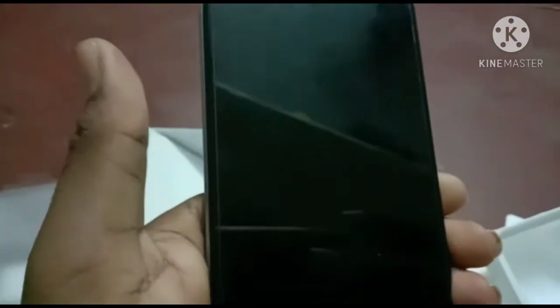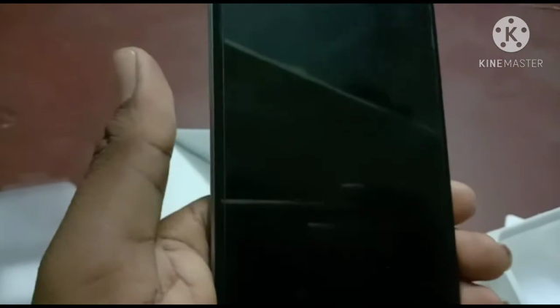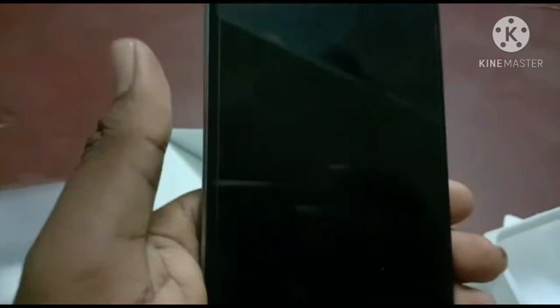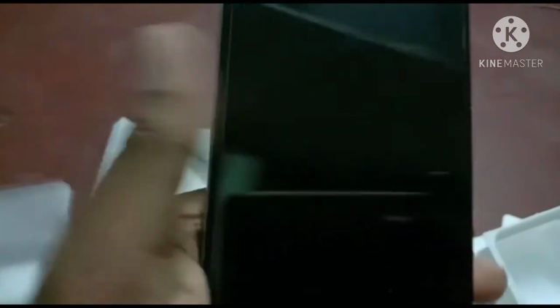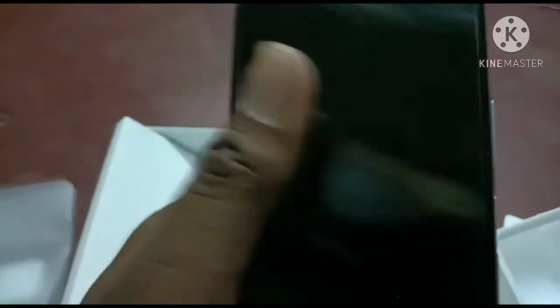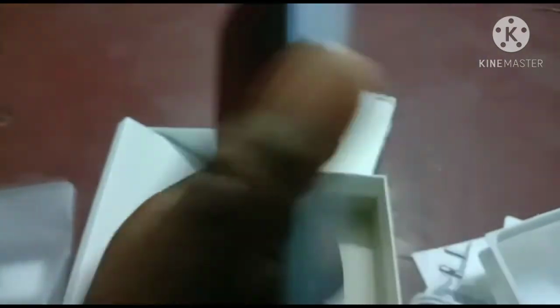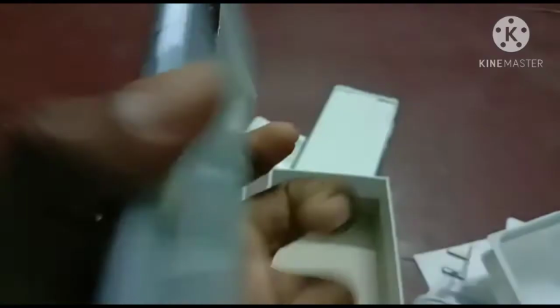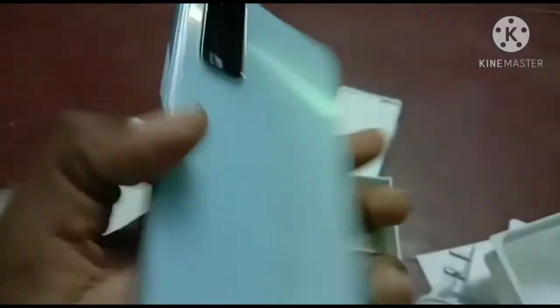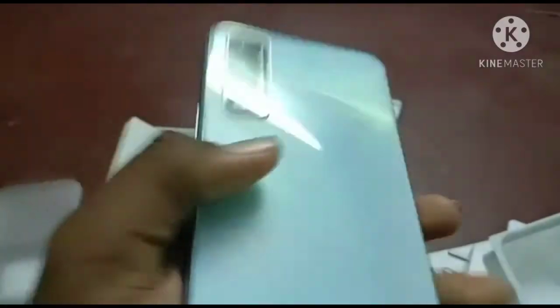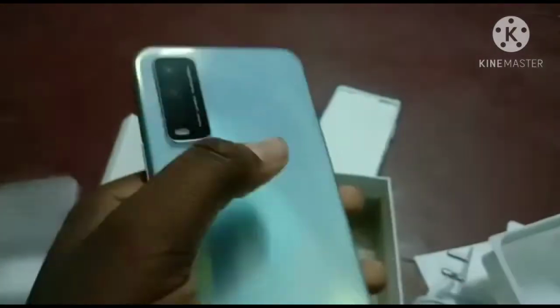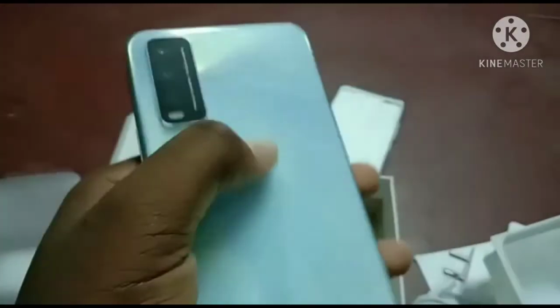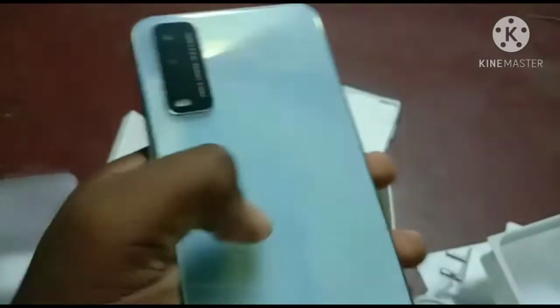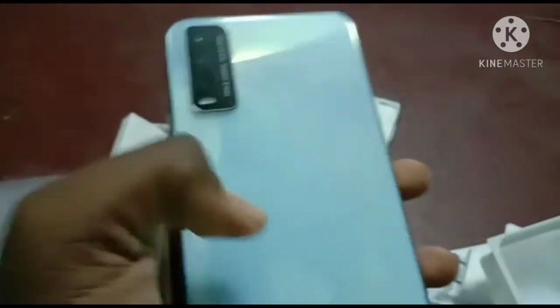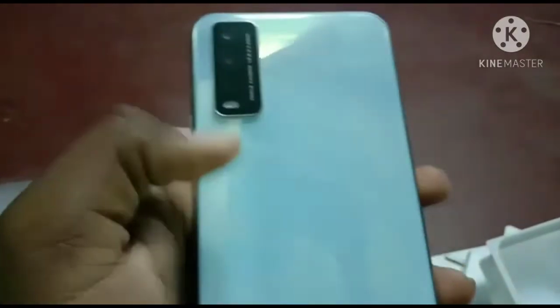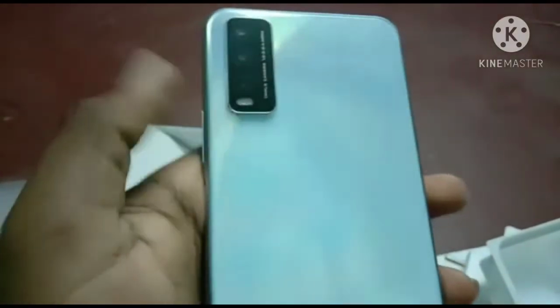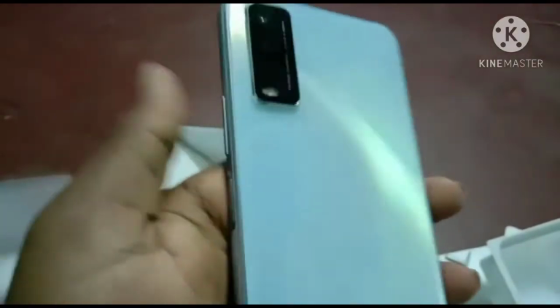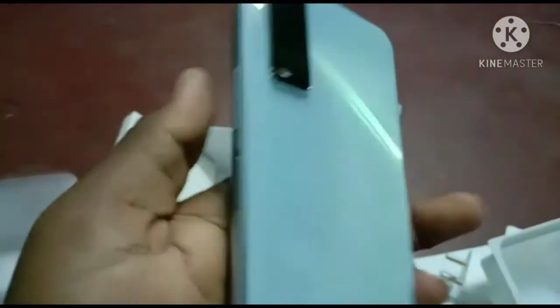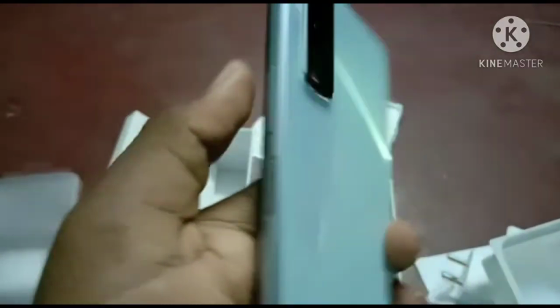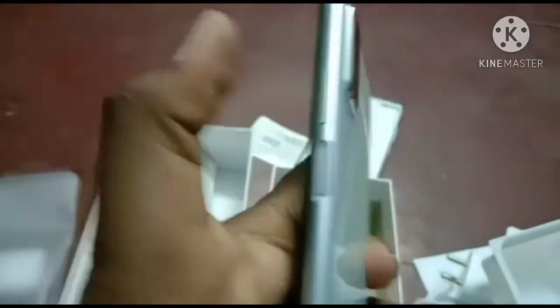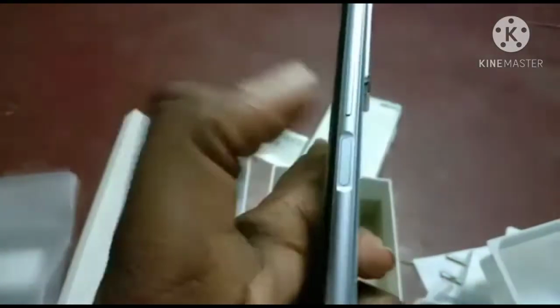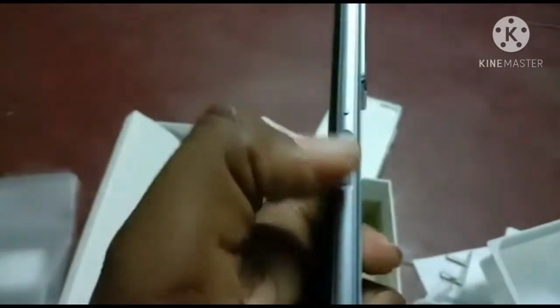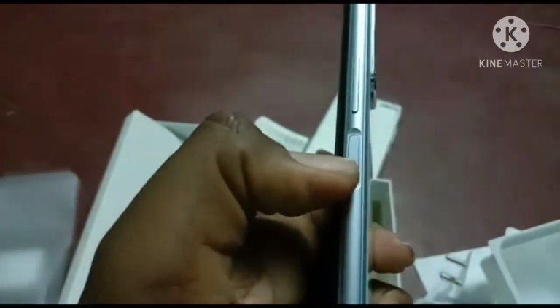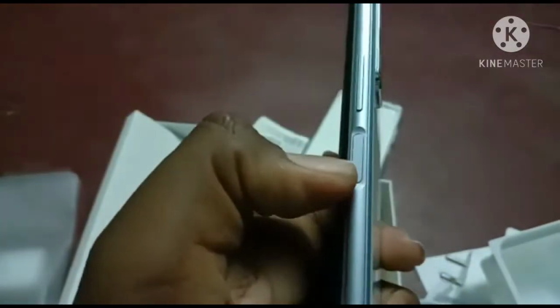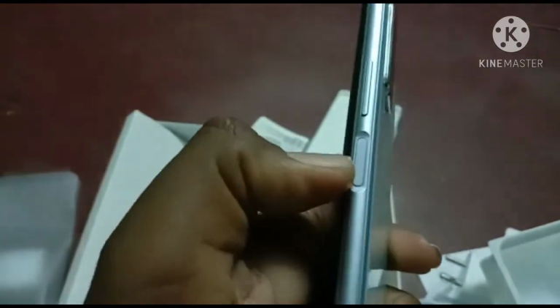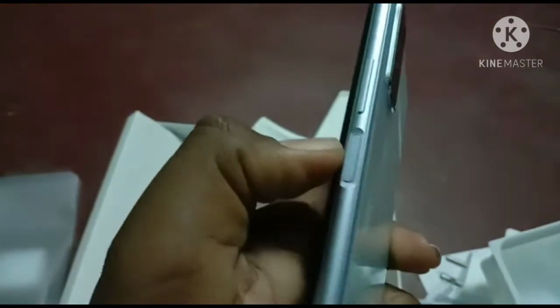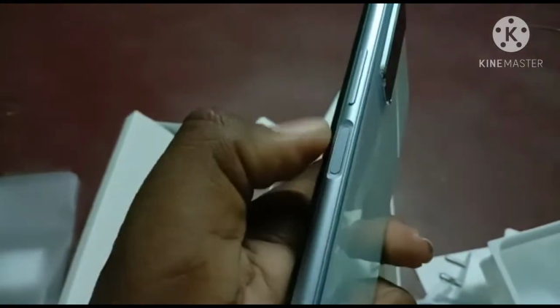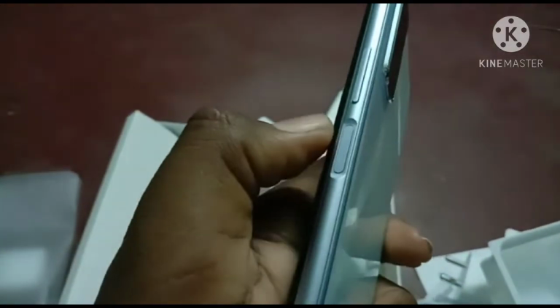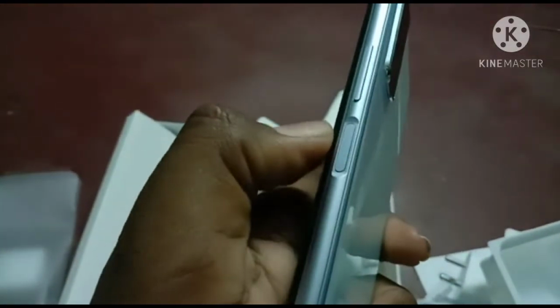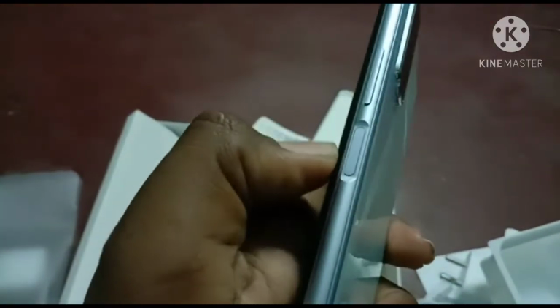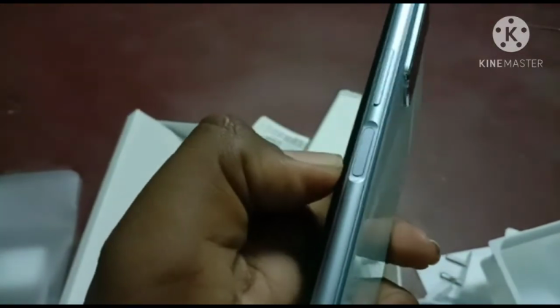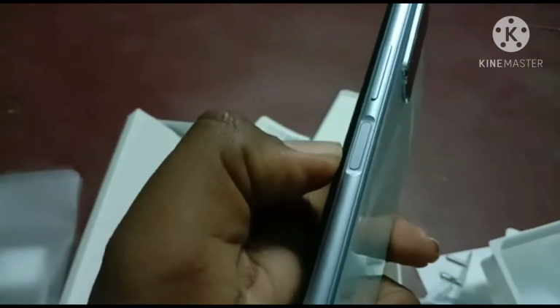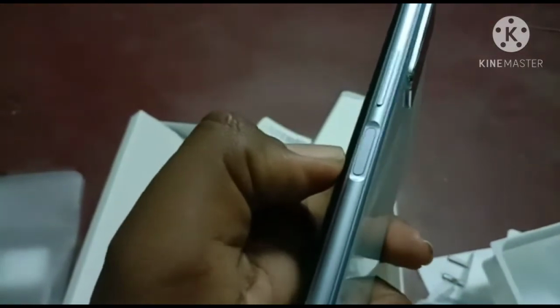If you have a fingerprint, you can use the fingerprint button.